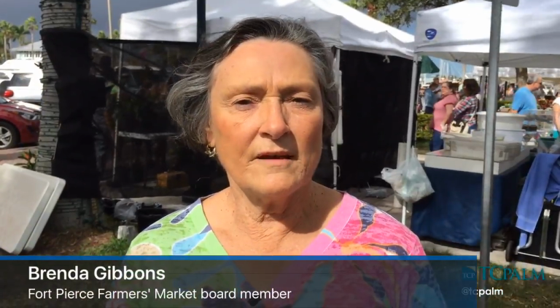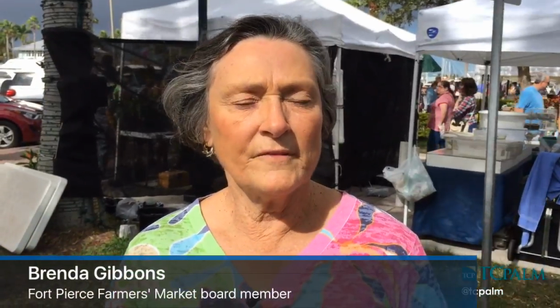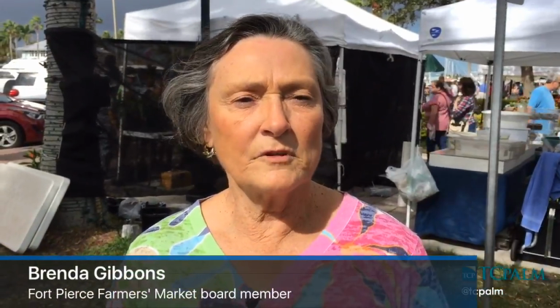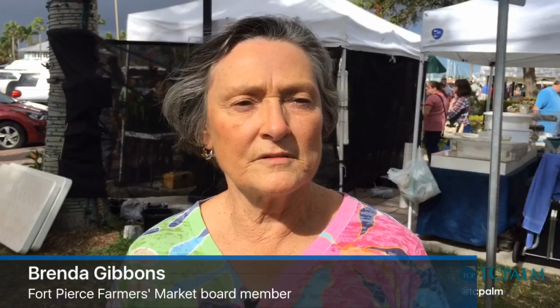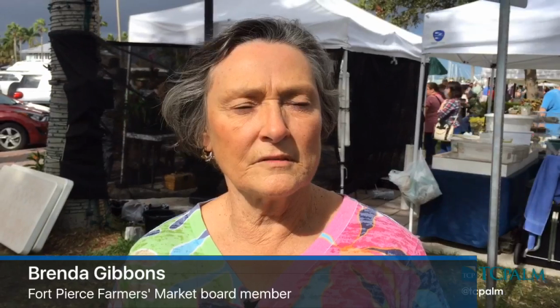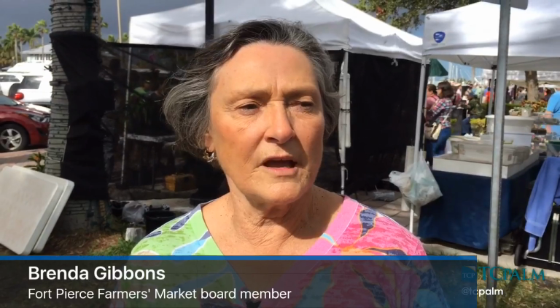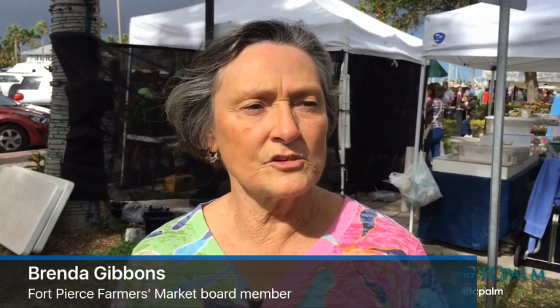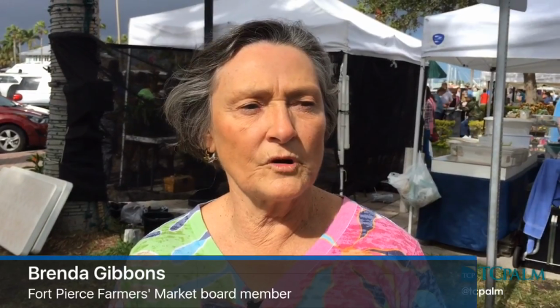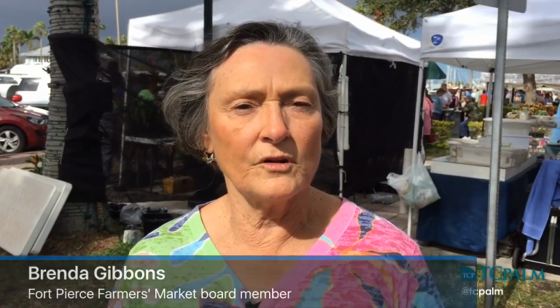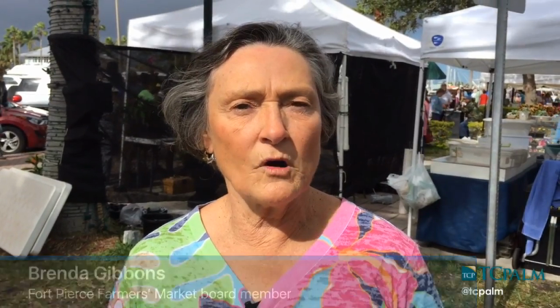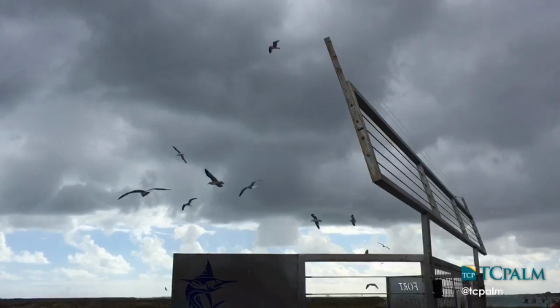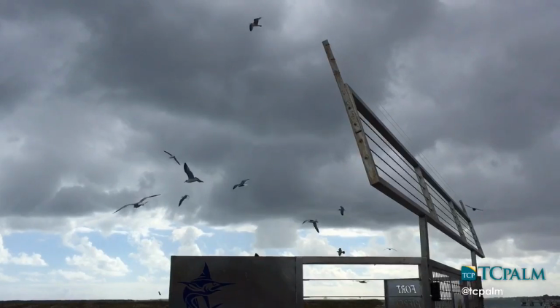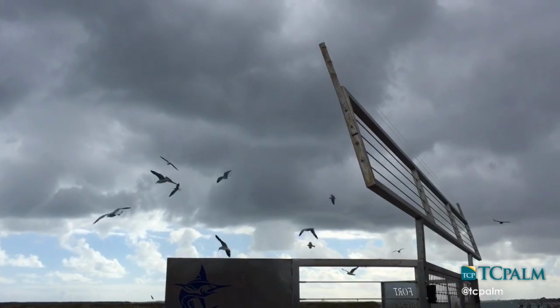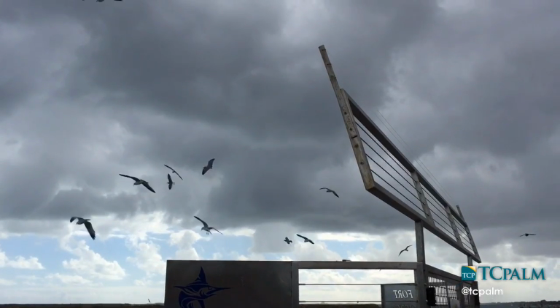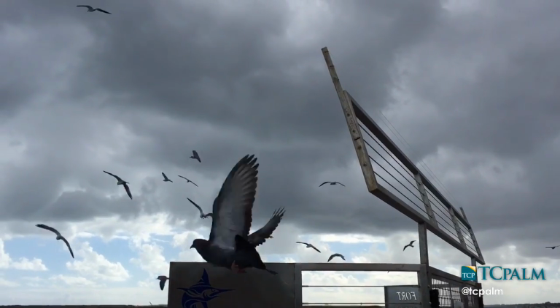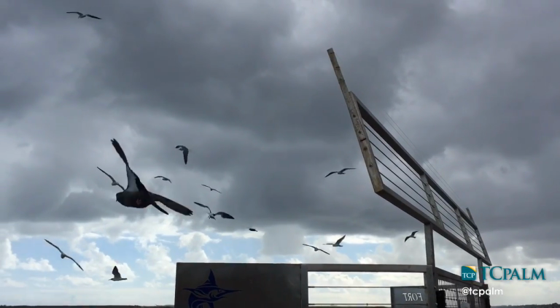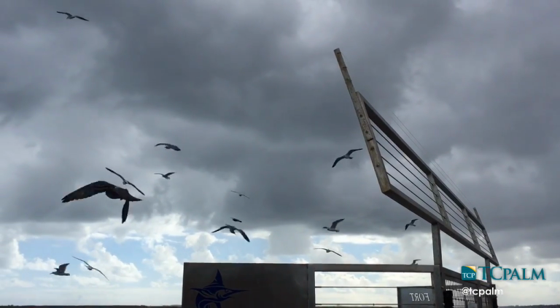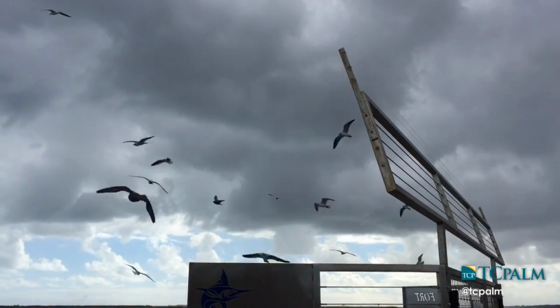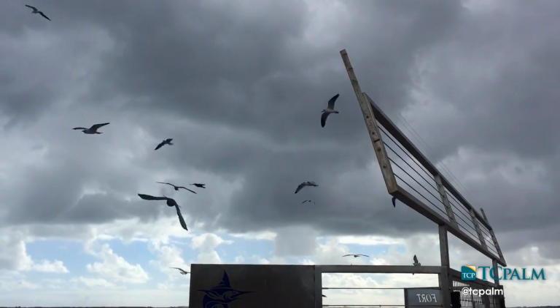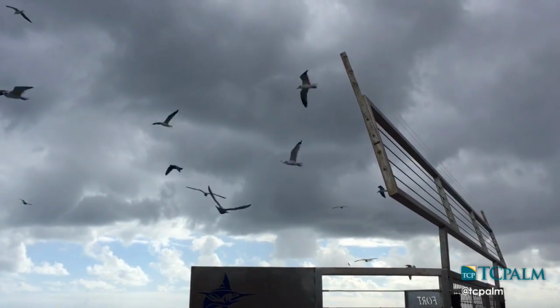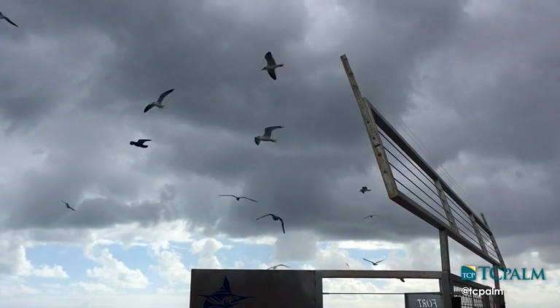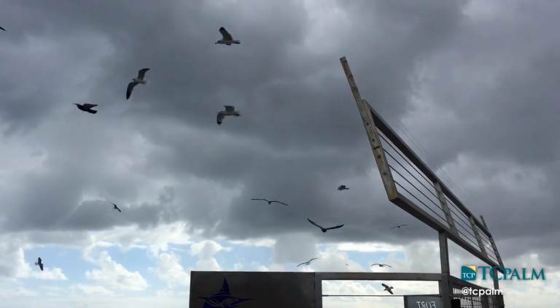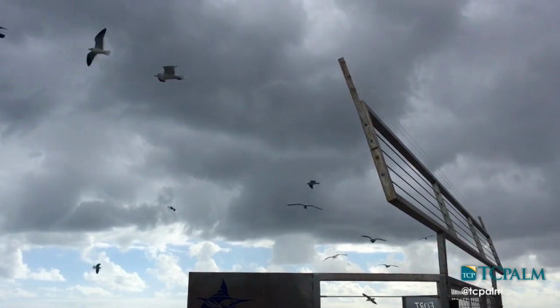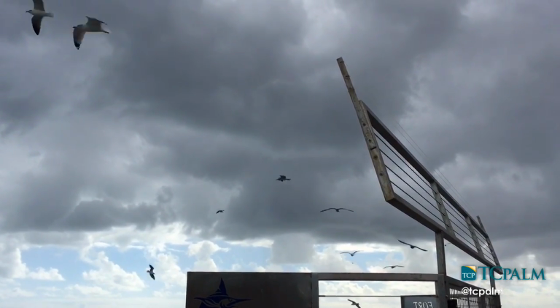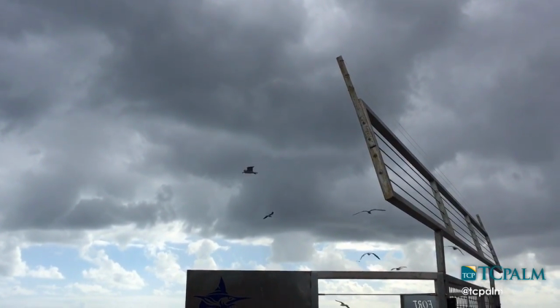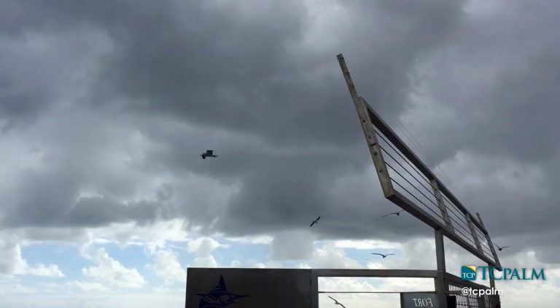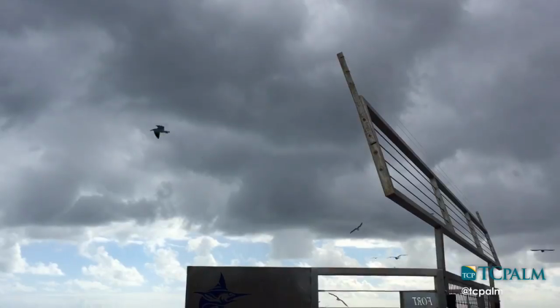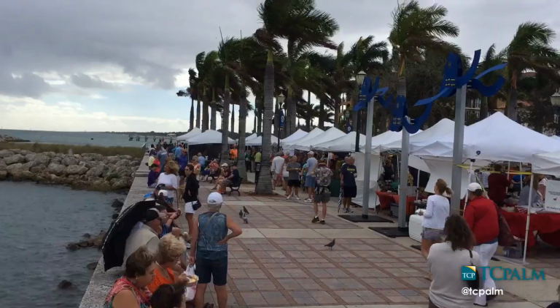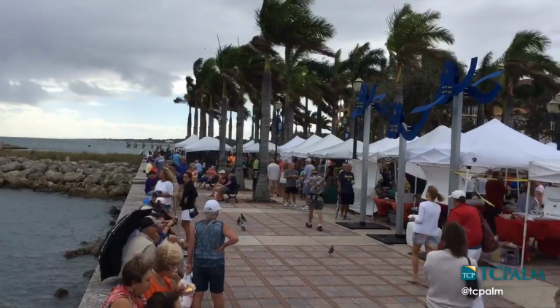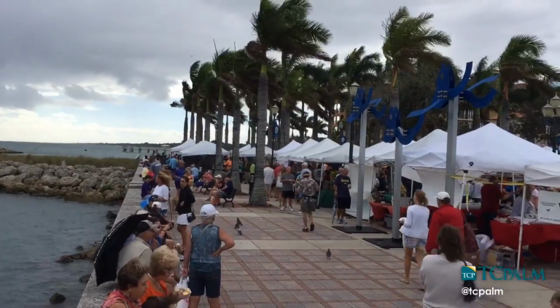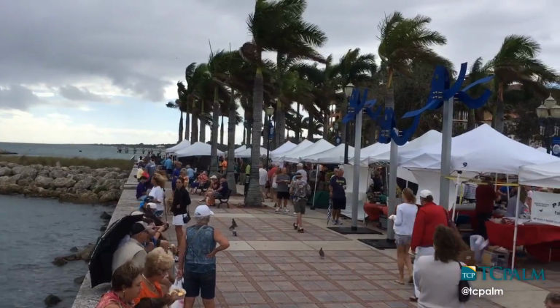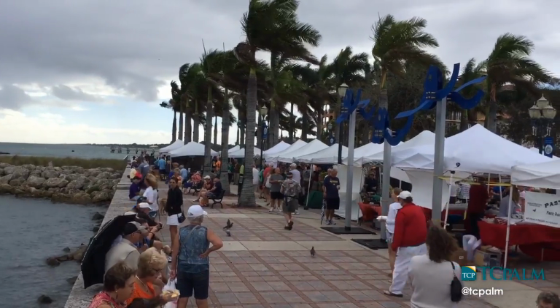We have a fabulous location. We're on the waterfront here at the marina, so you have the sea wall and all the sea life that's out there.